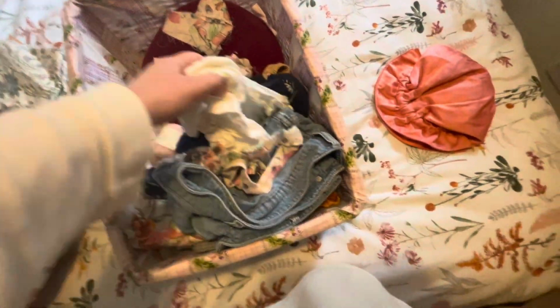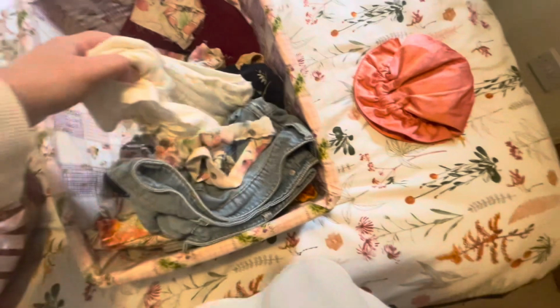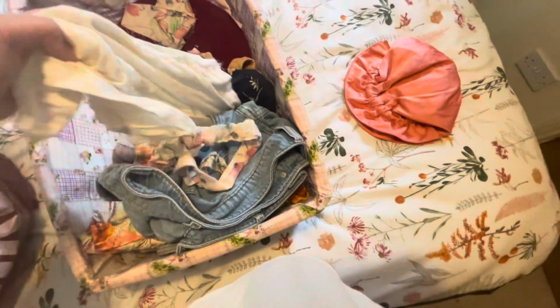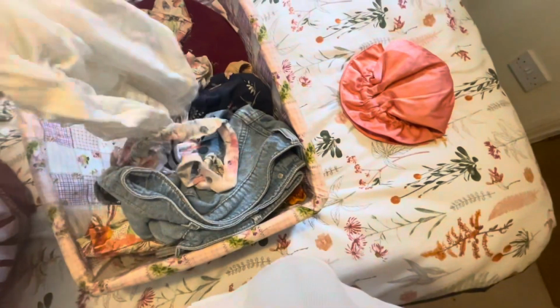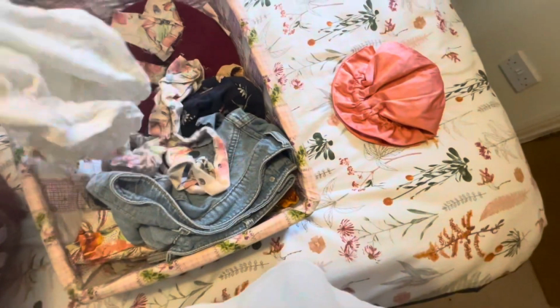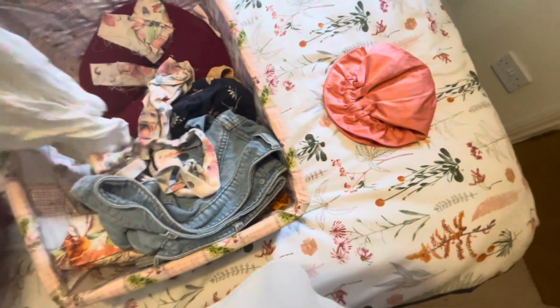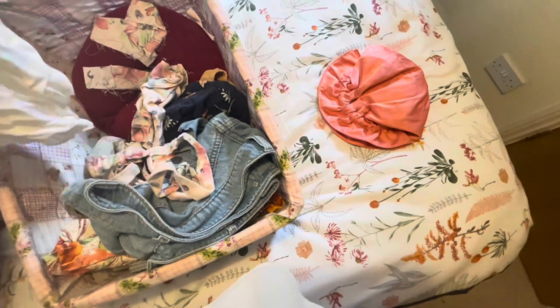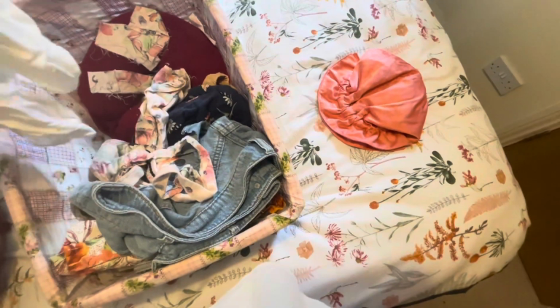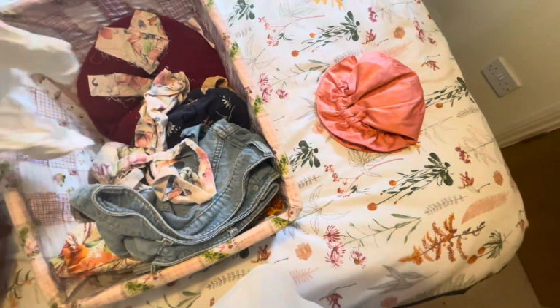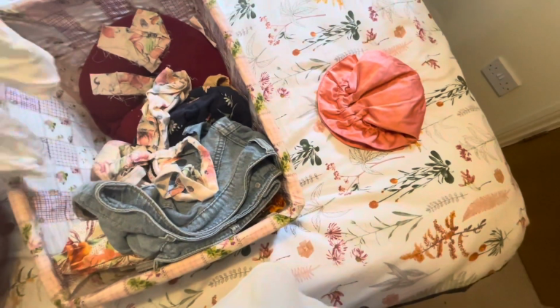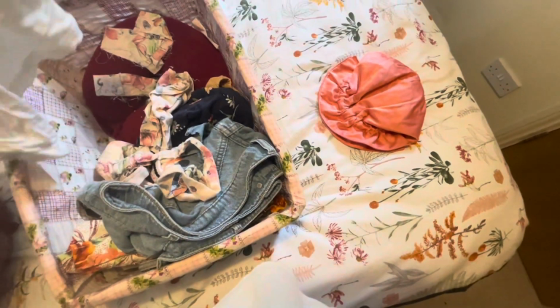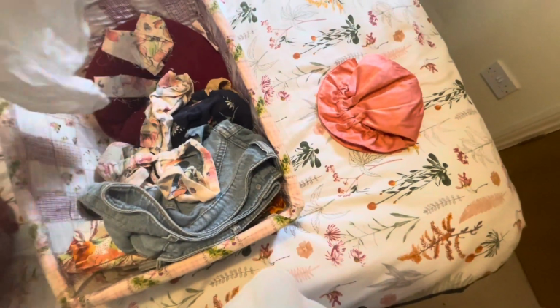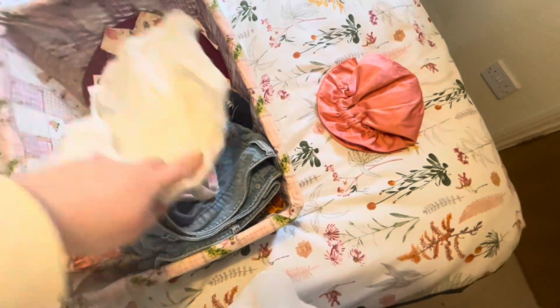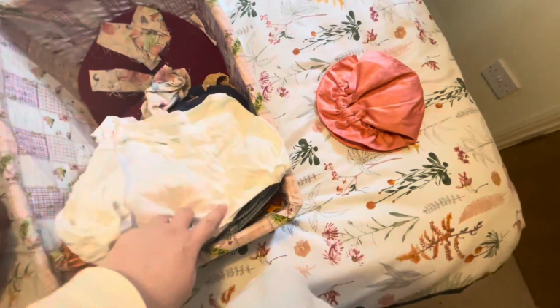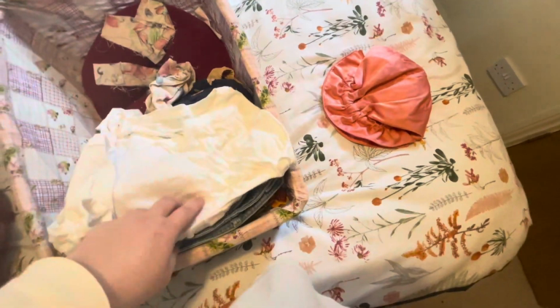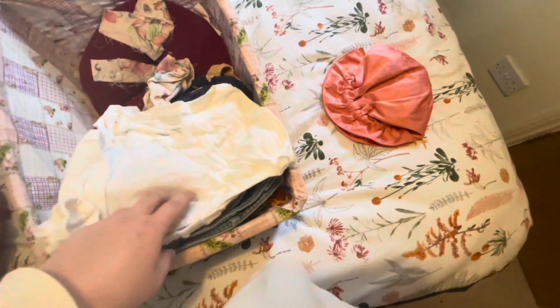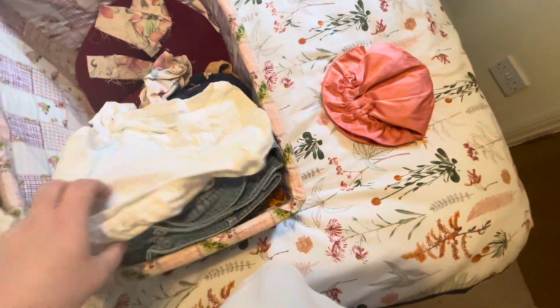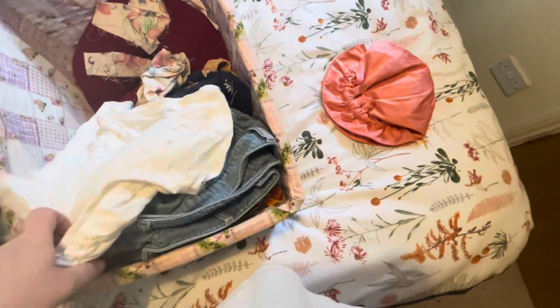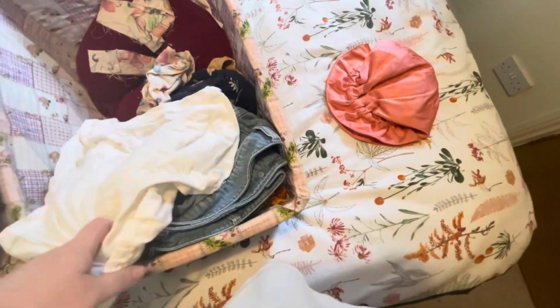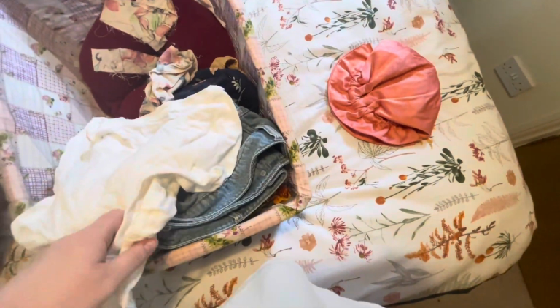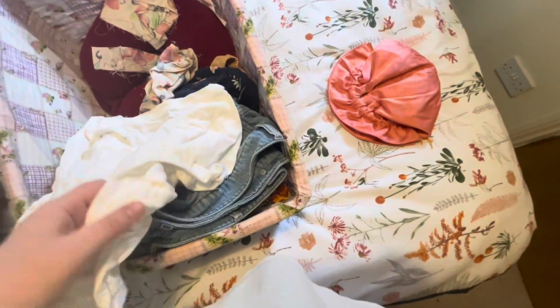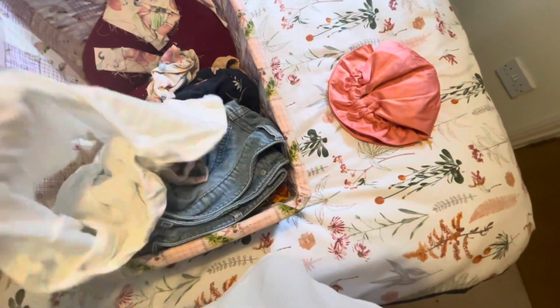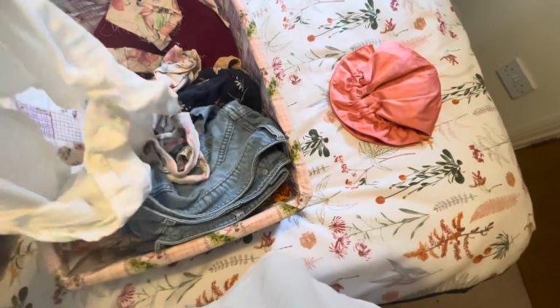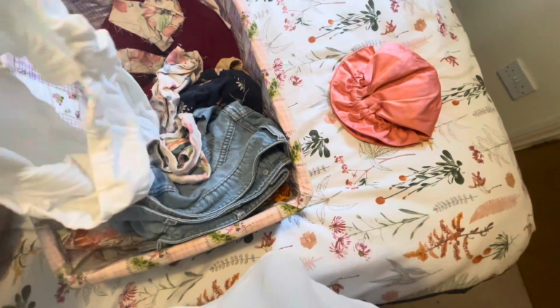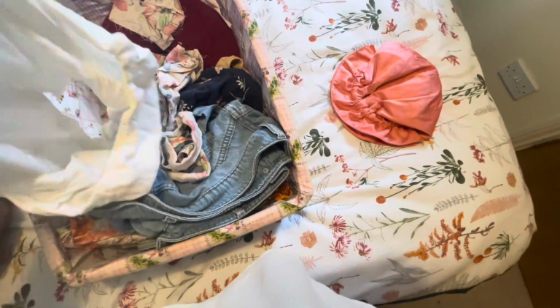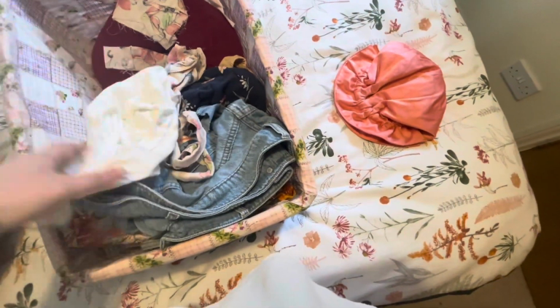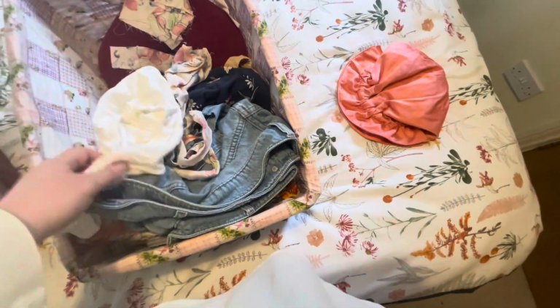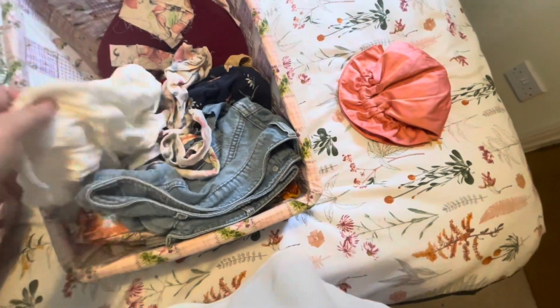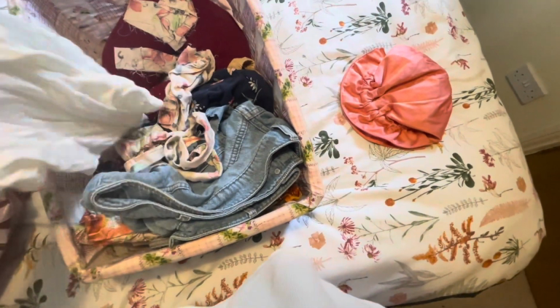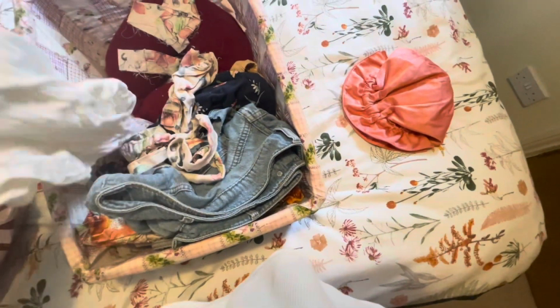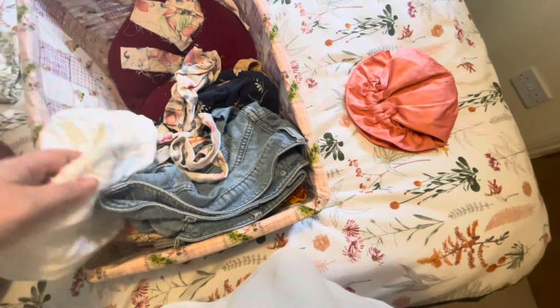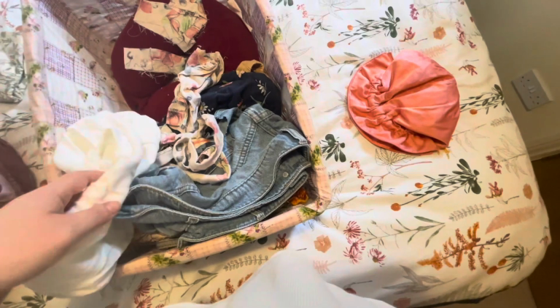There's the underpants — I won't show that. Why do I have underpants in here? Oh, I was gonna fix them.